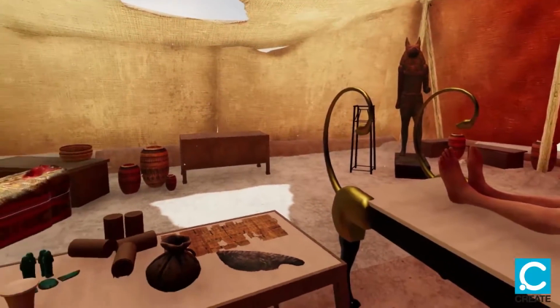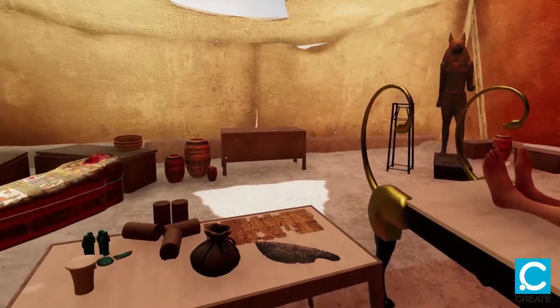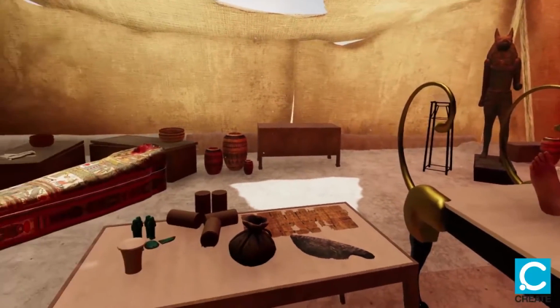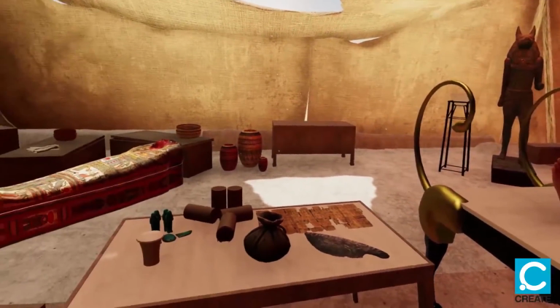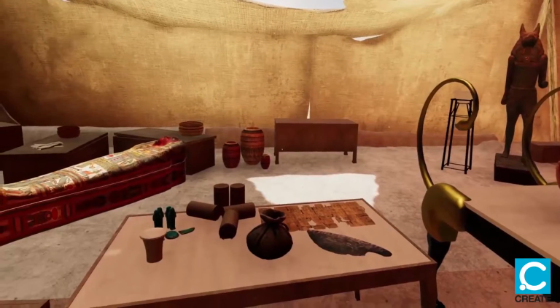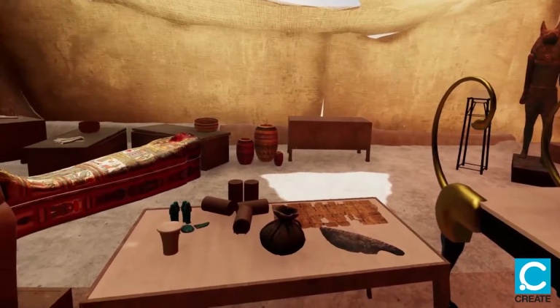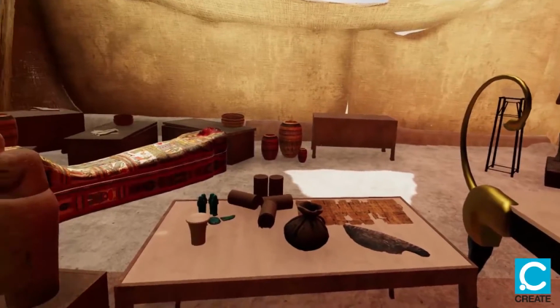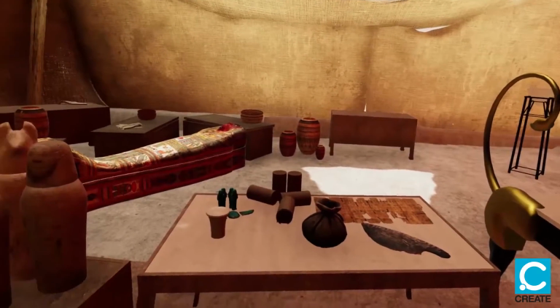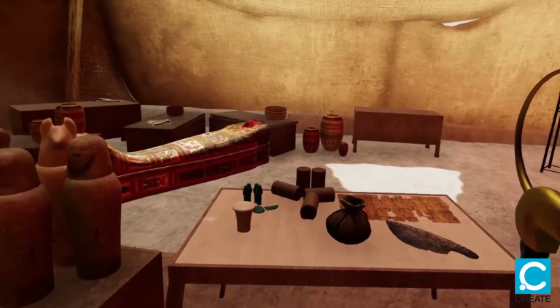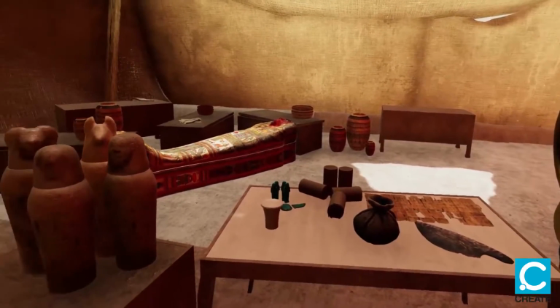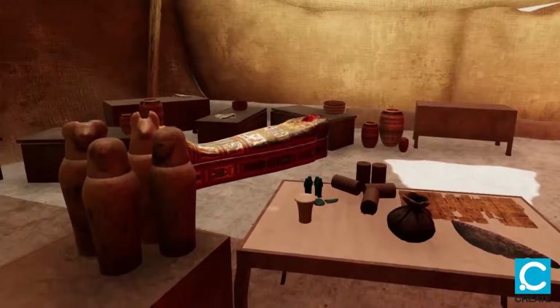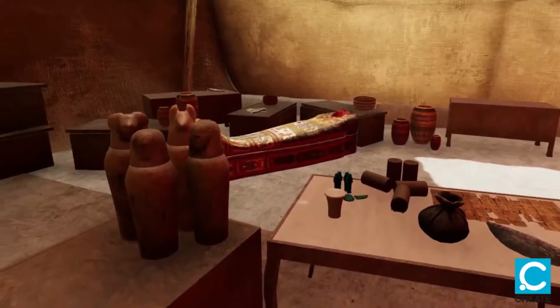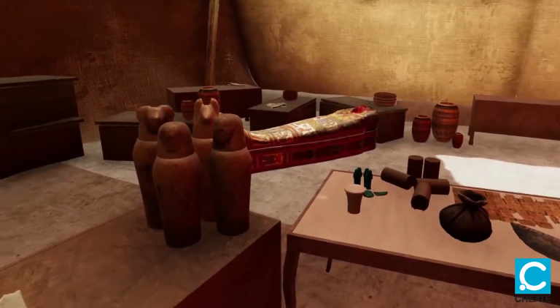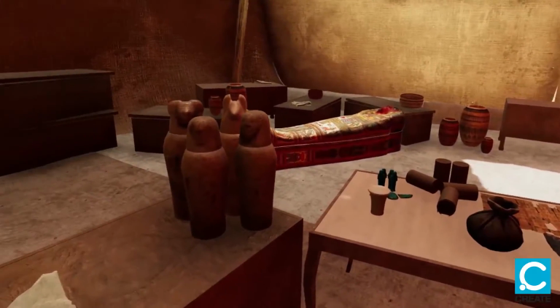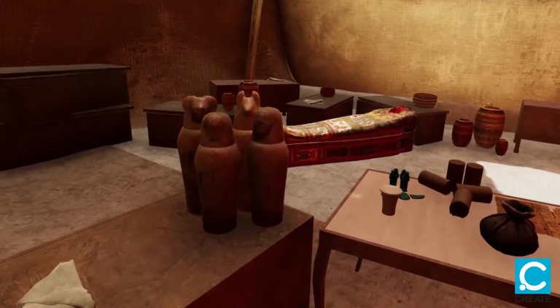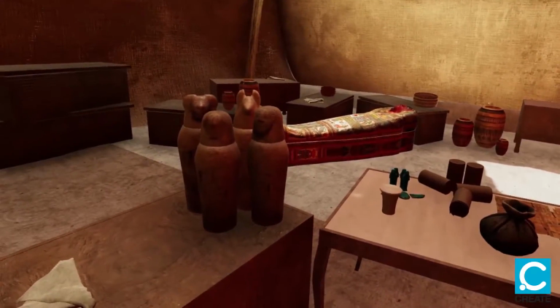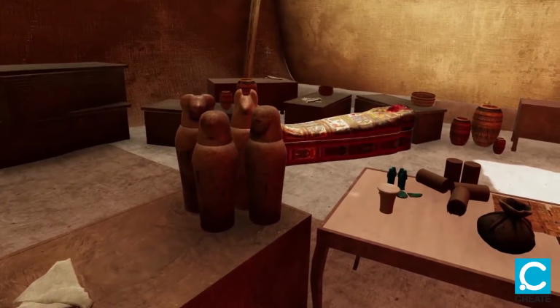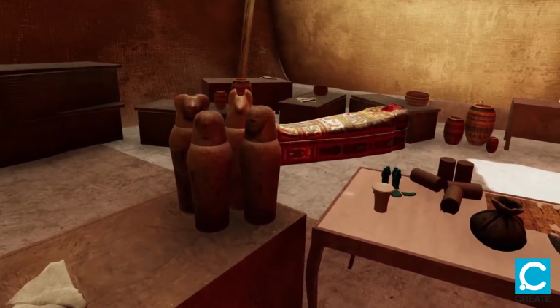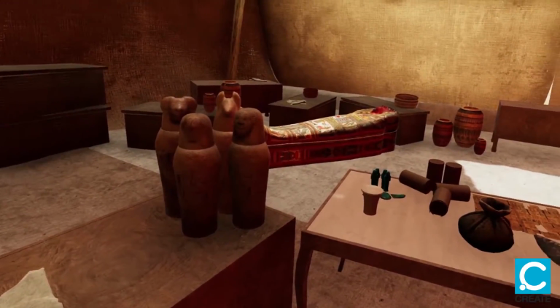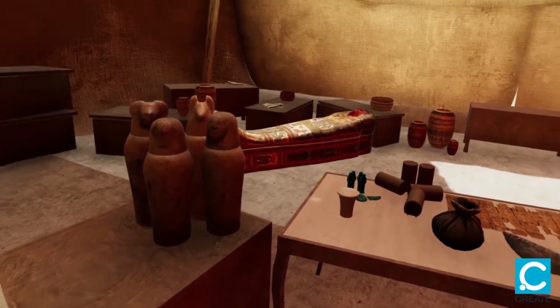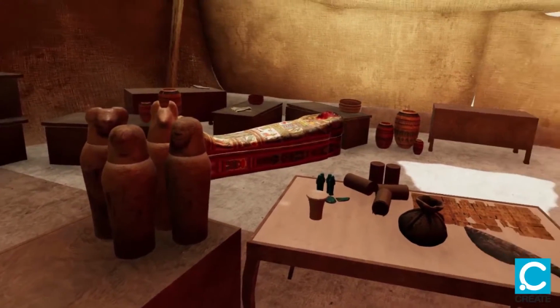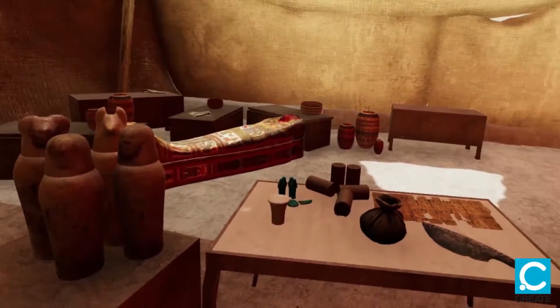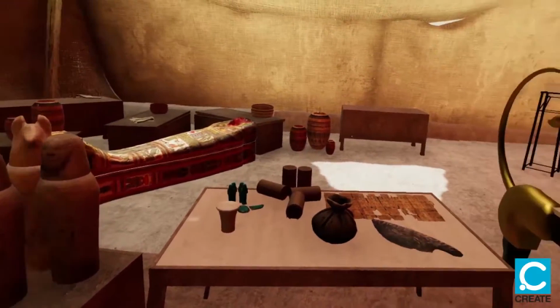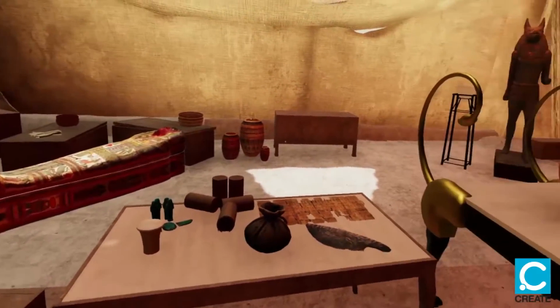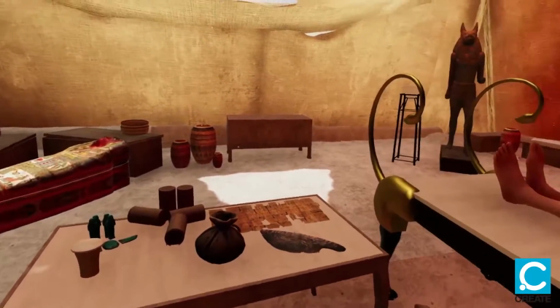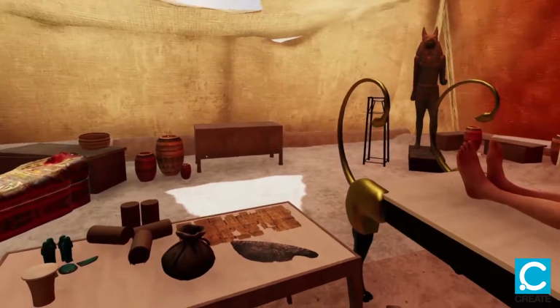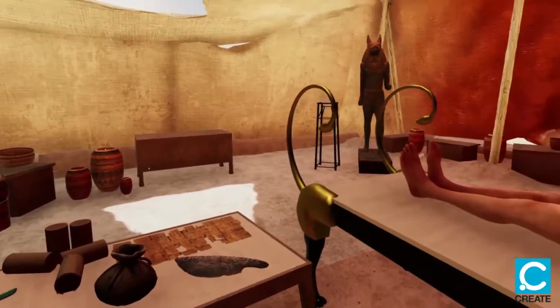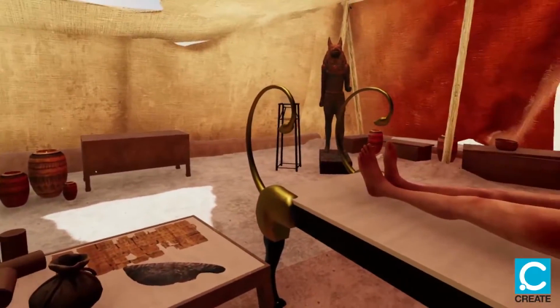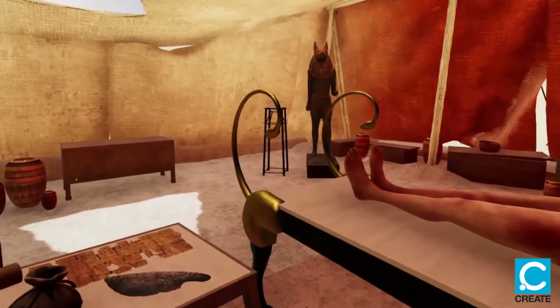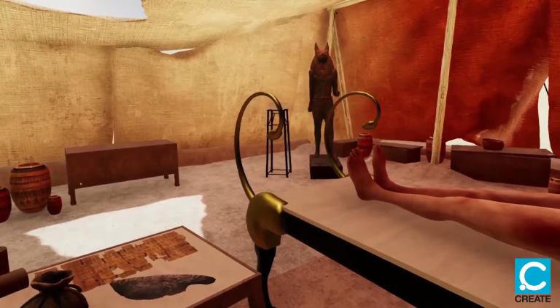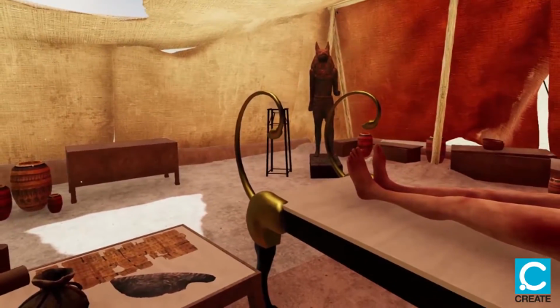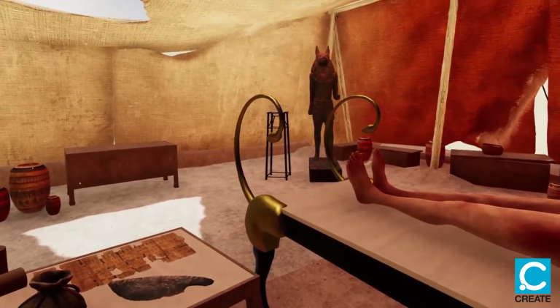I forgot to introduce myself. I am Anubis, the Egyptian god of the dead.